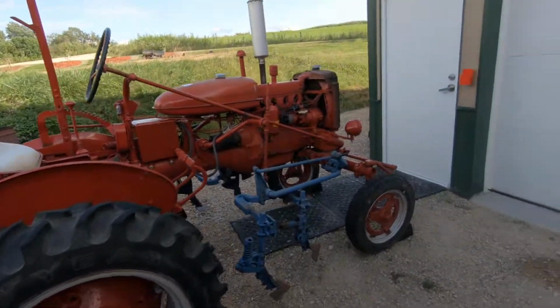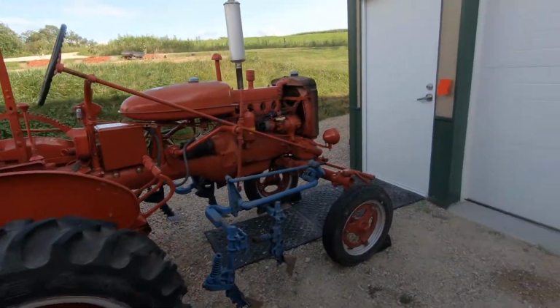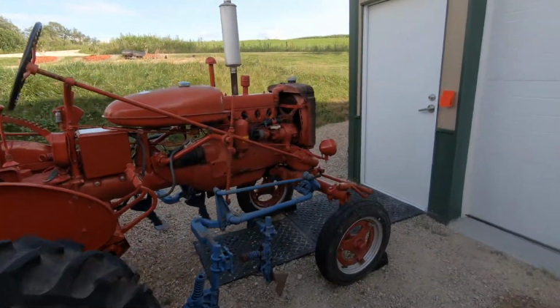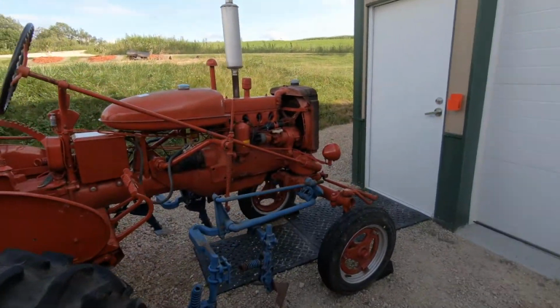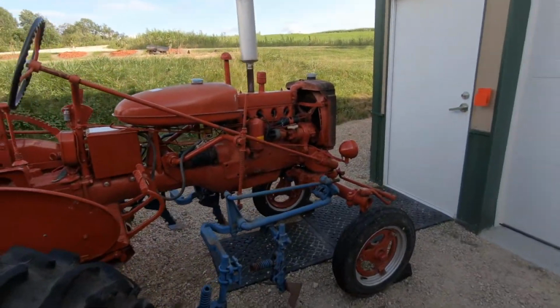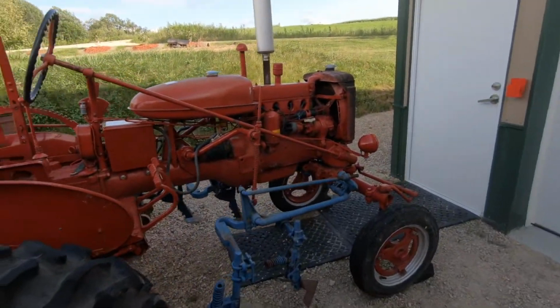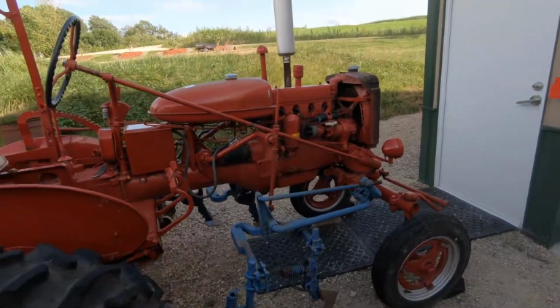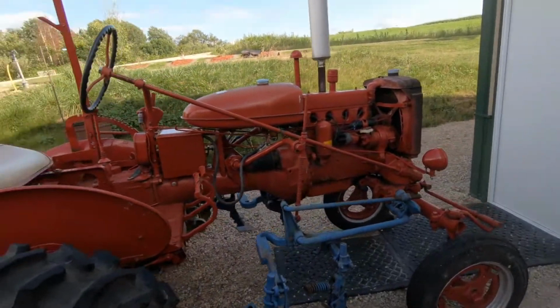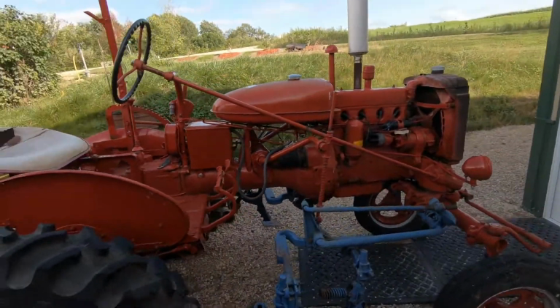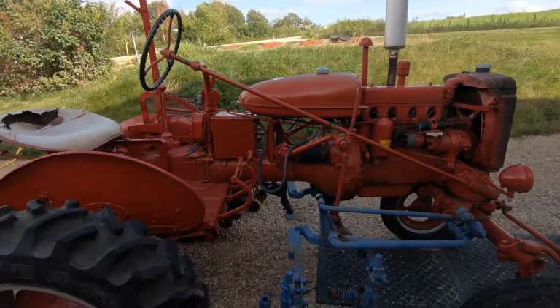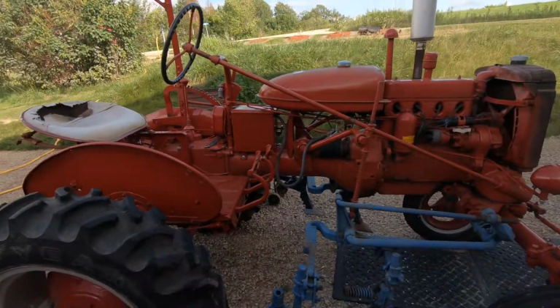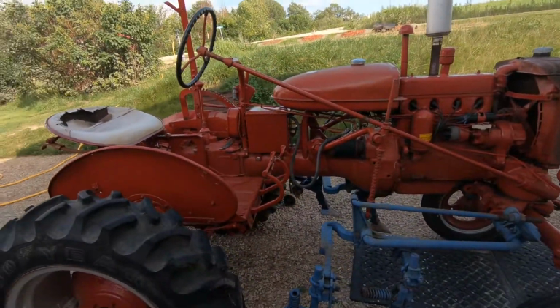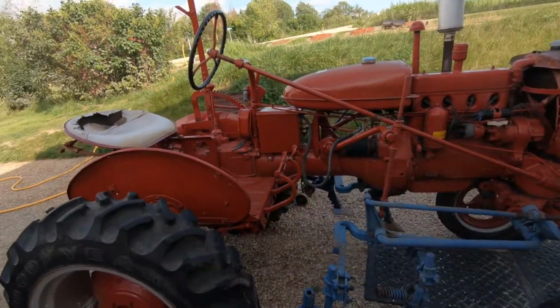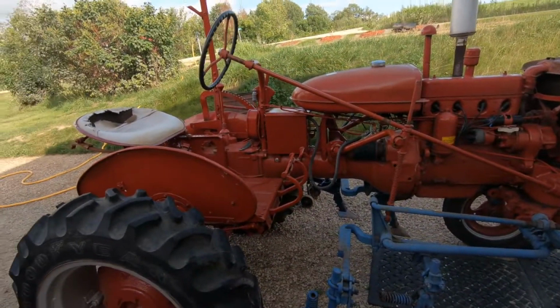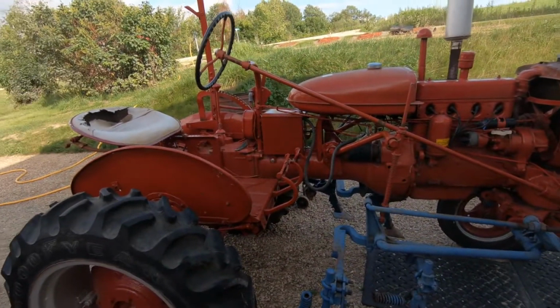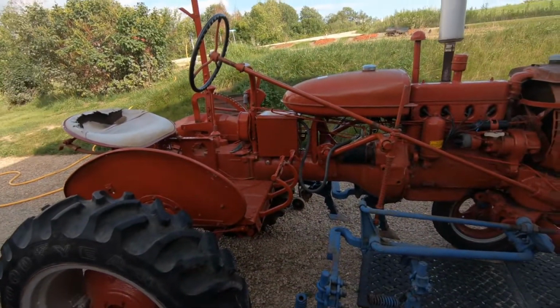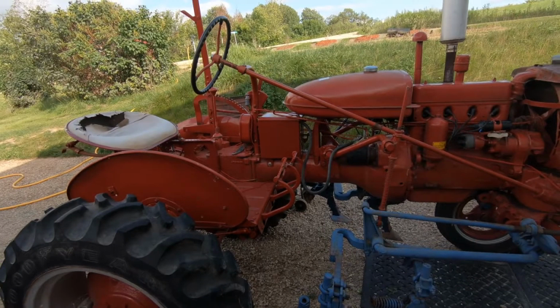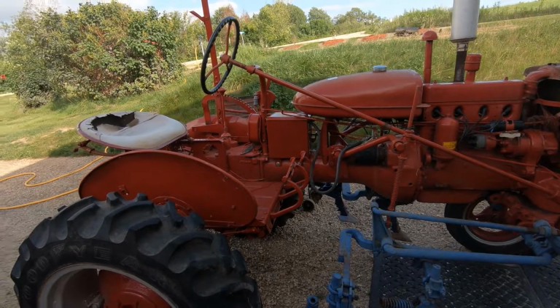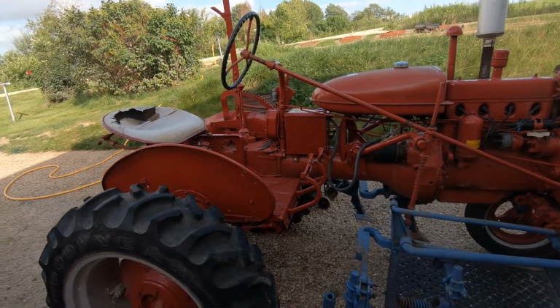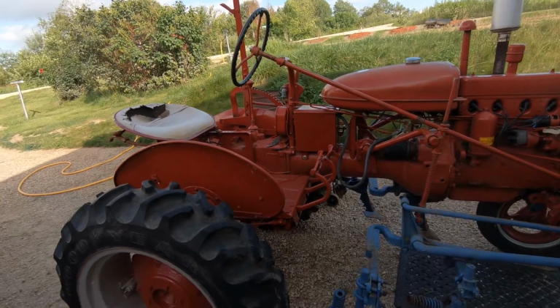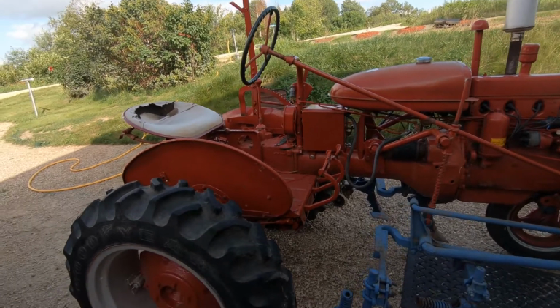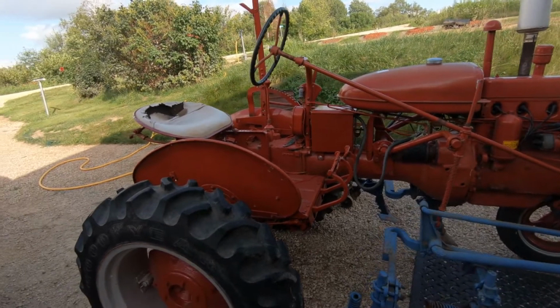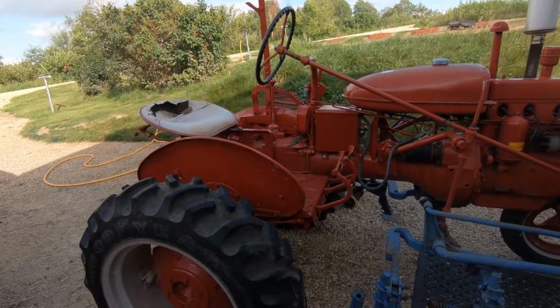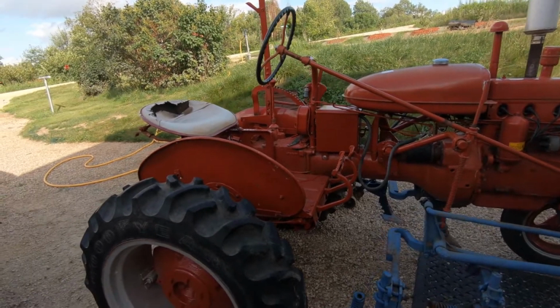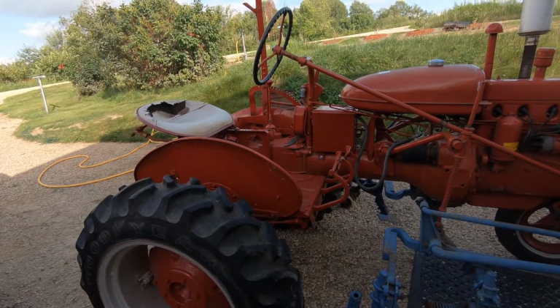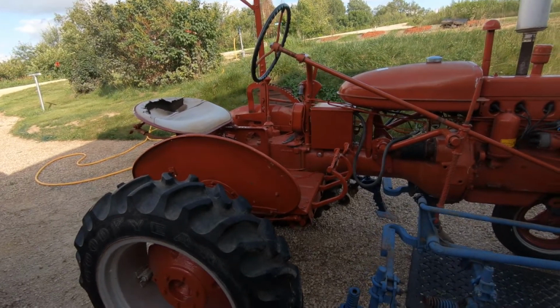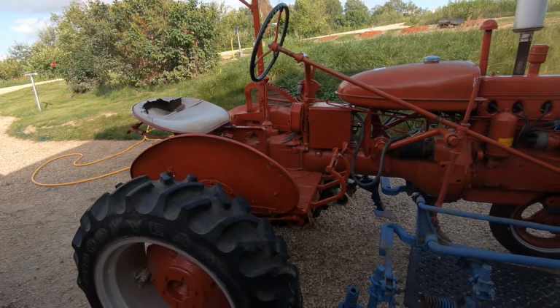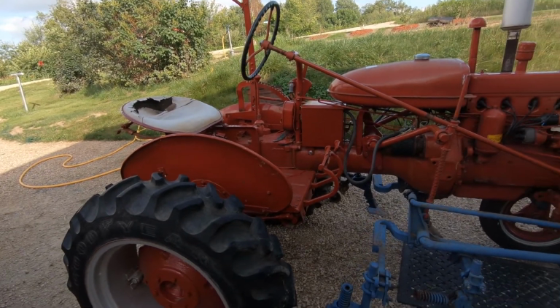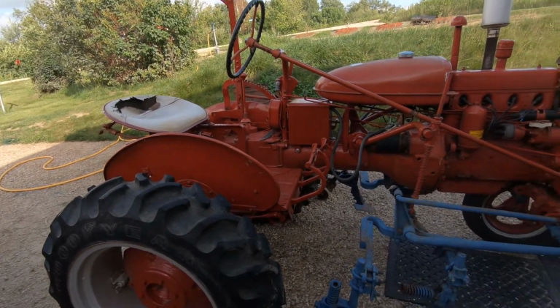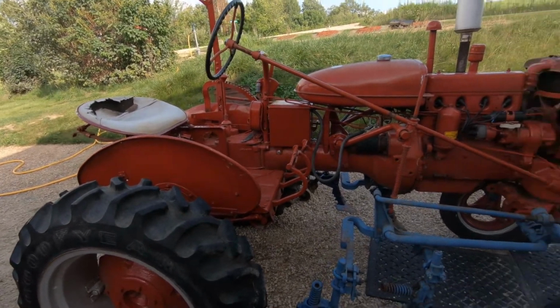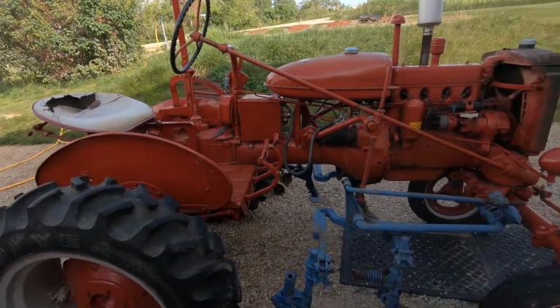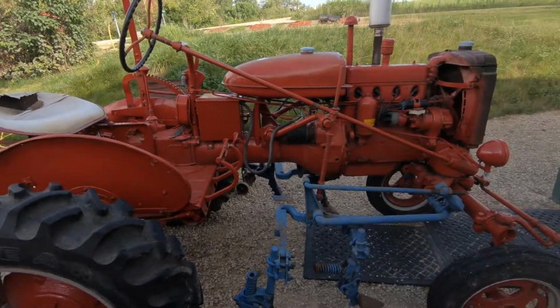It's only going to be used for parades, so maybe I can mix it up from year to year.